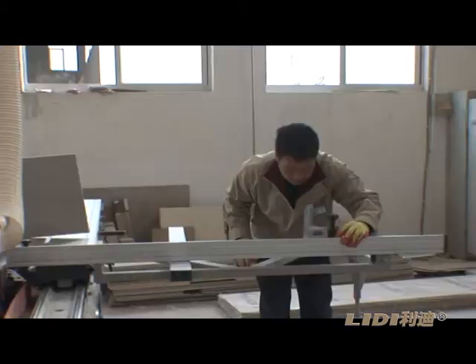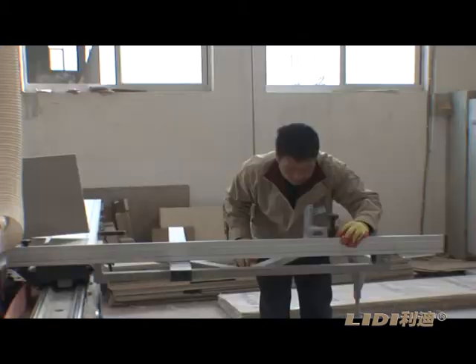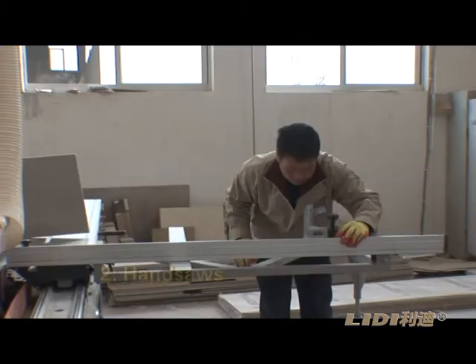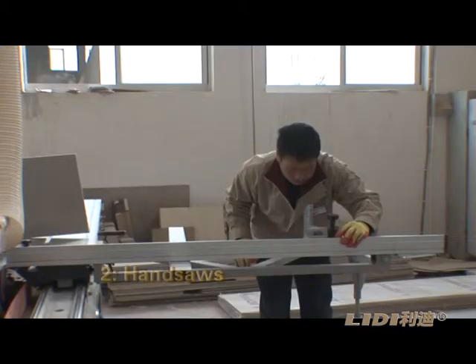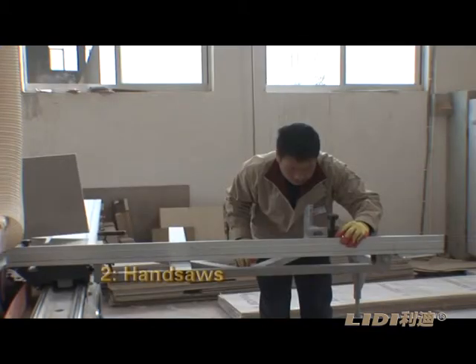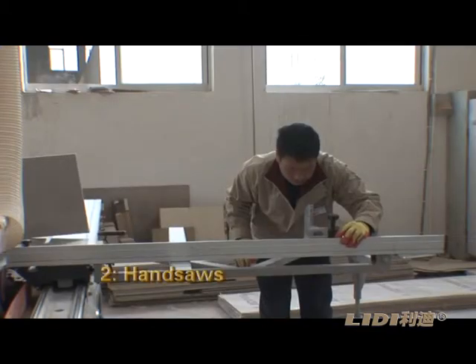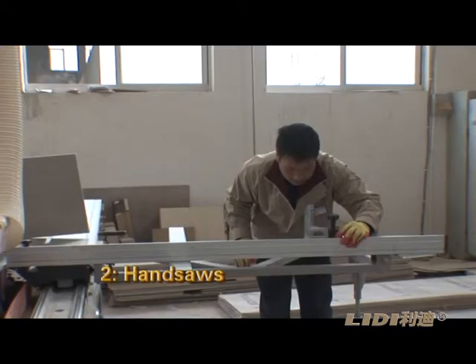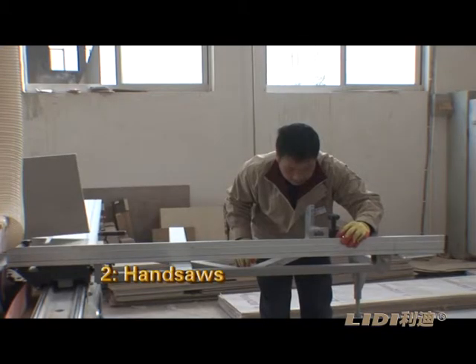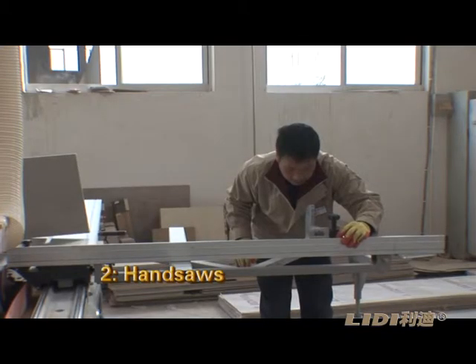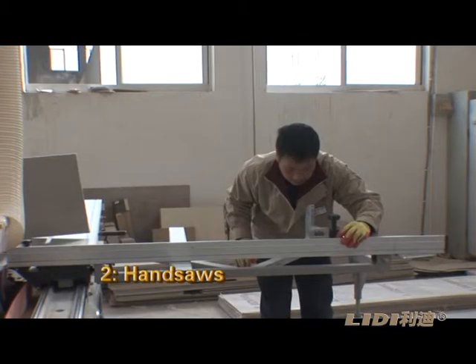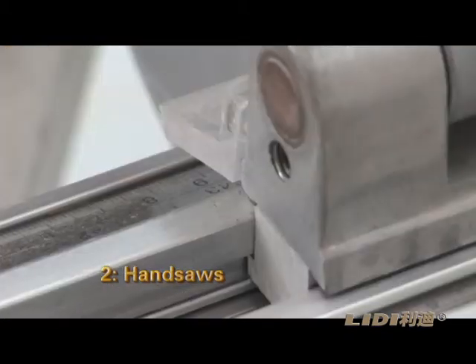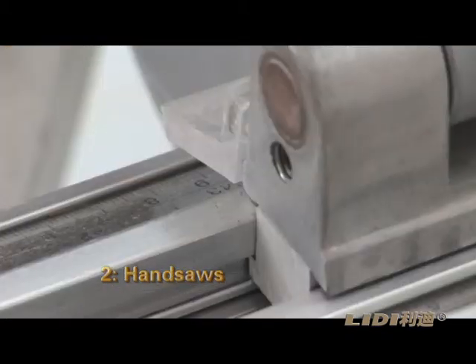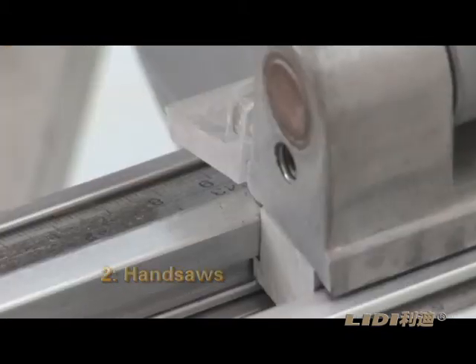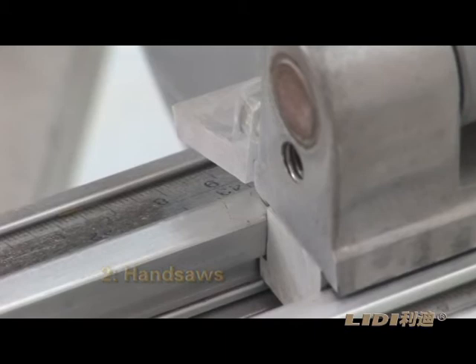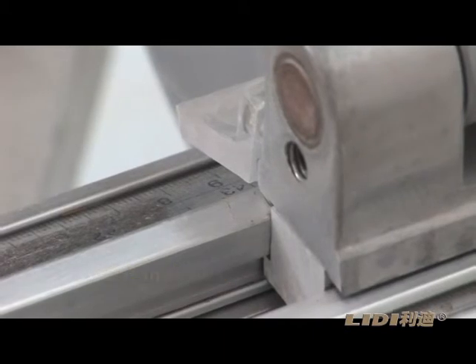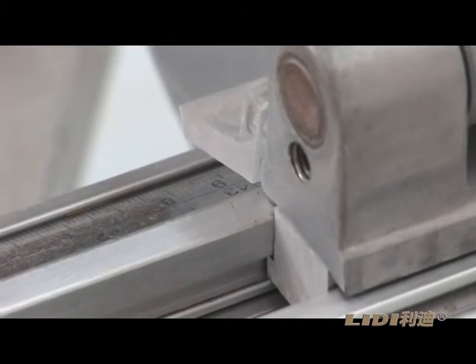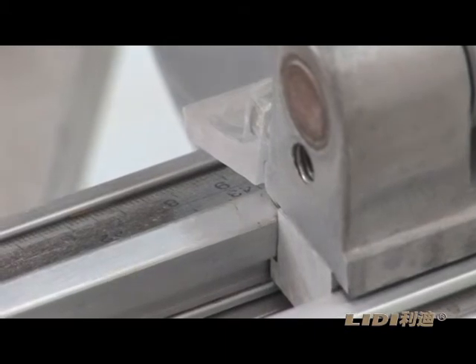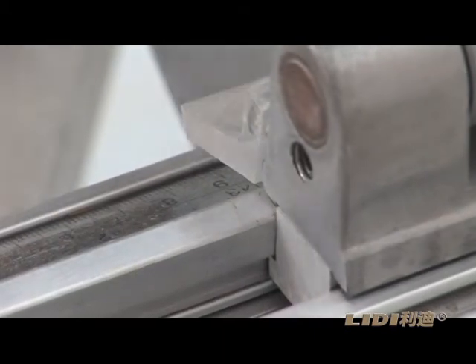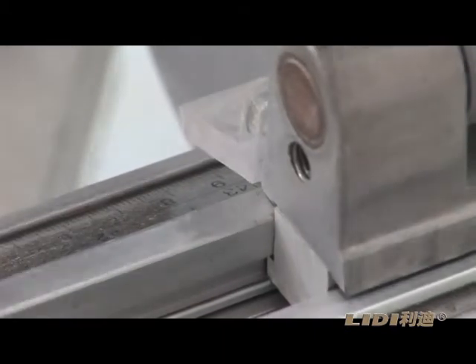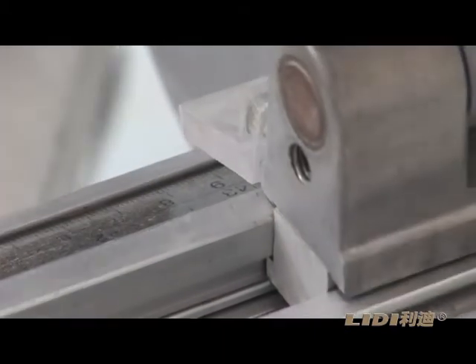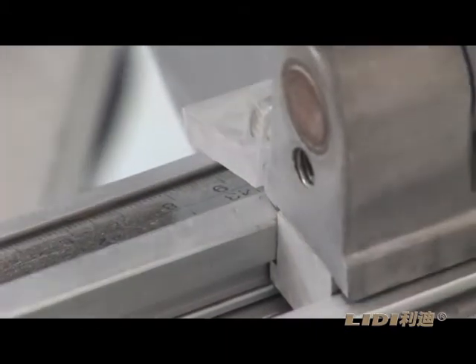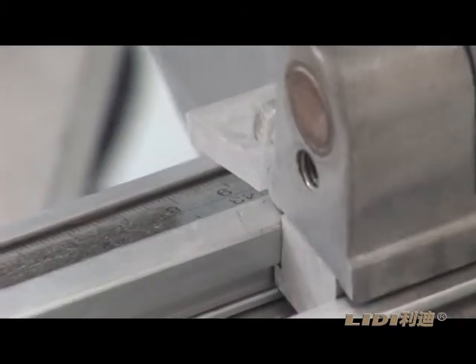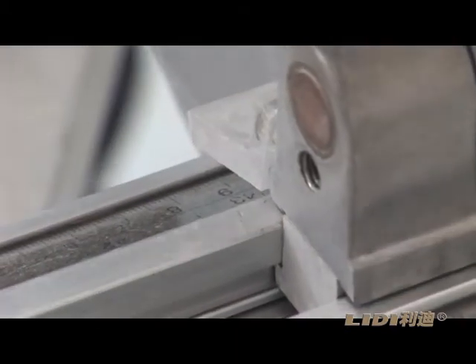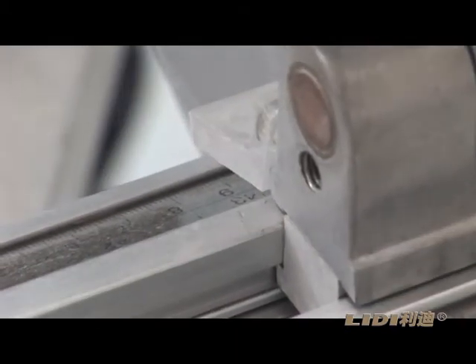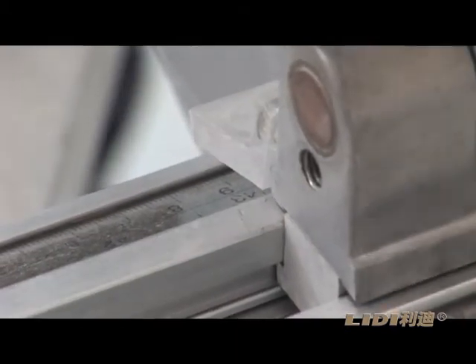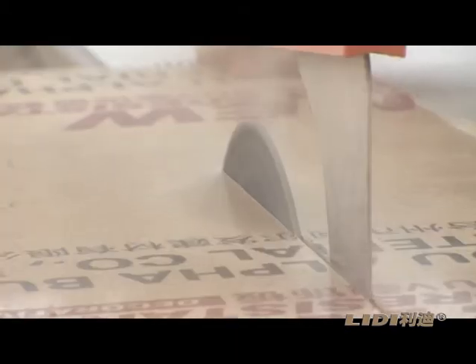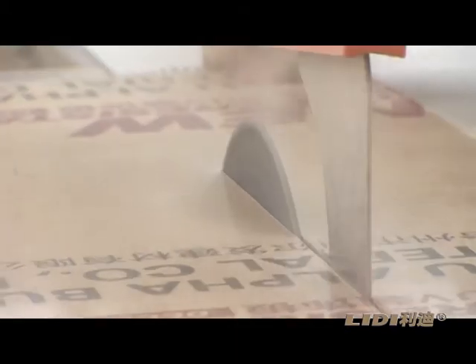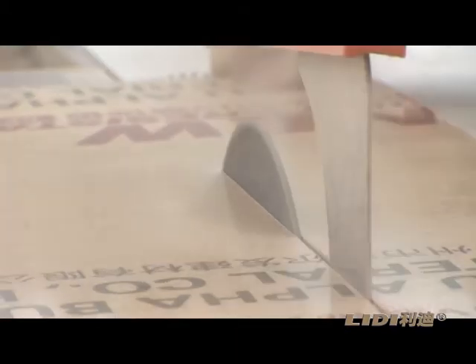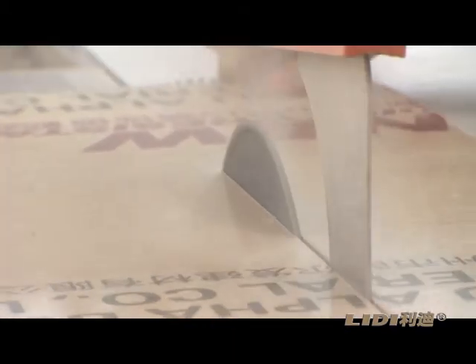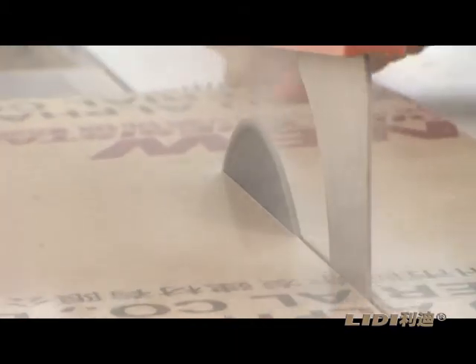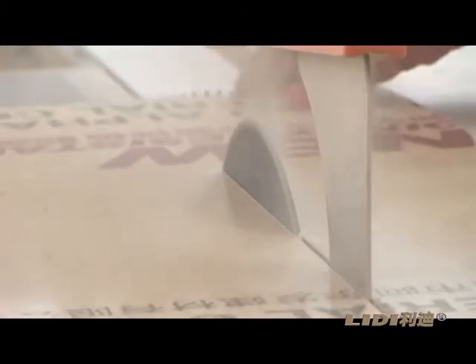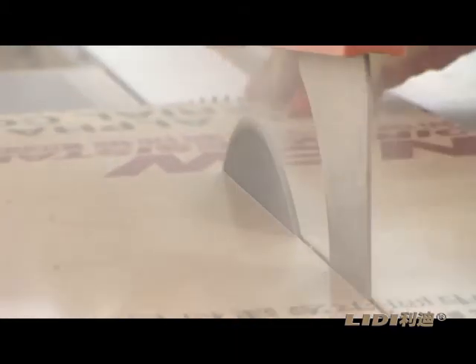Step 2: Hand saws. Saw the Leedy UV fireproof board into the required sizes.